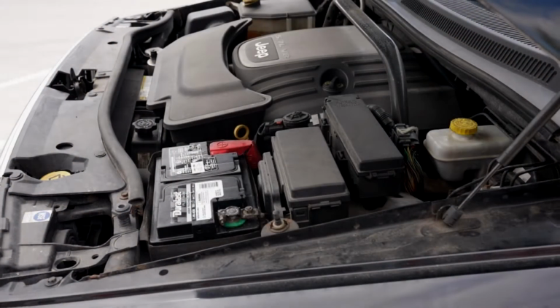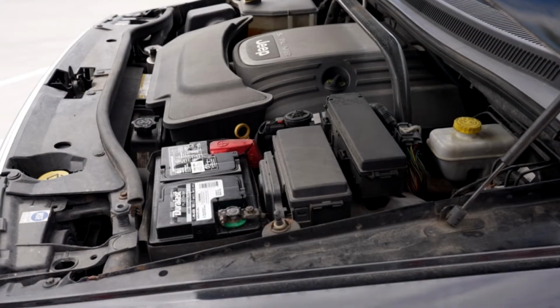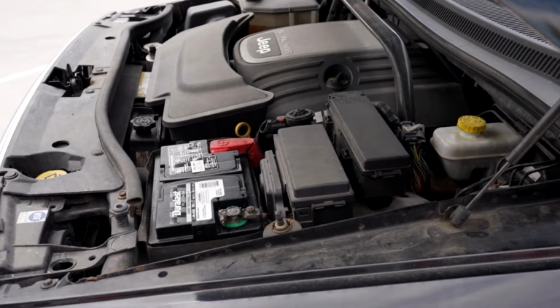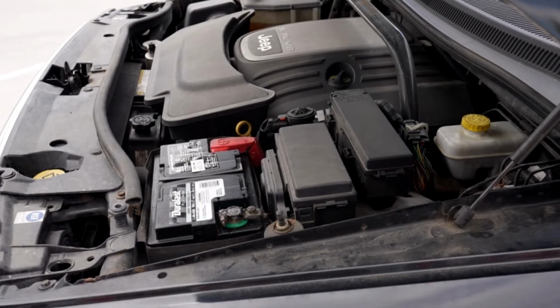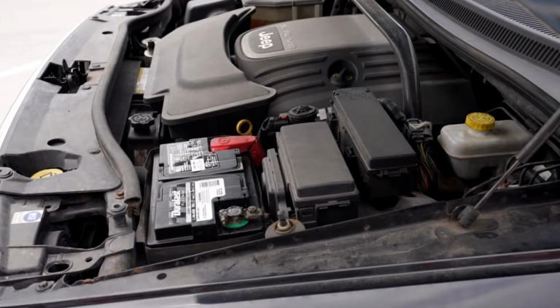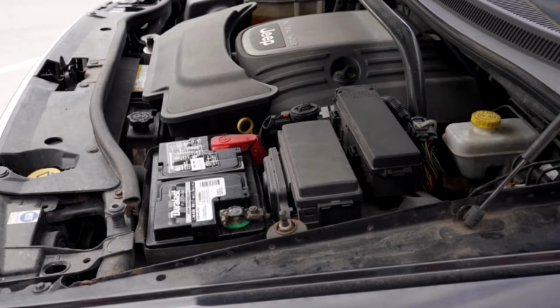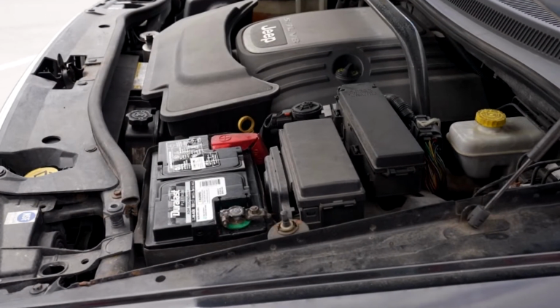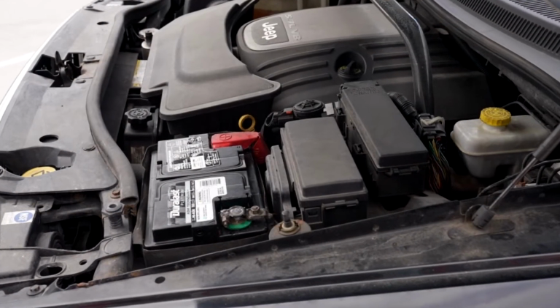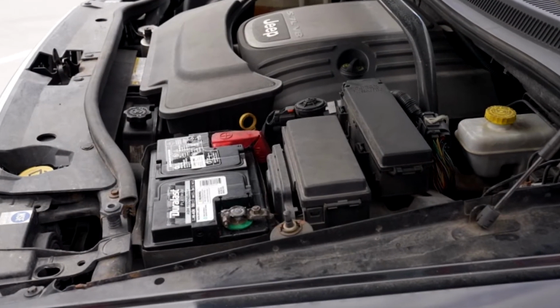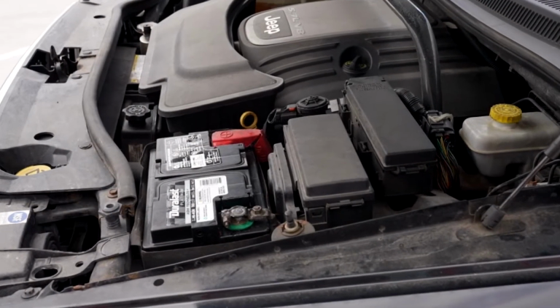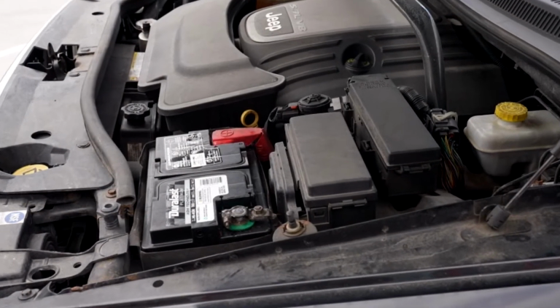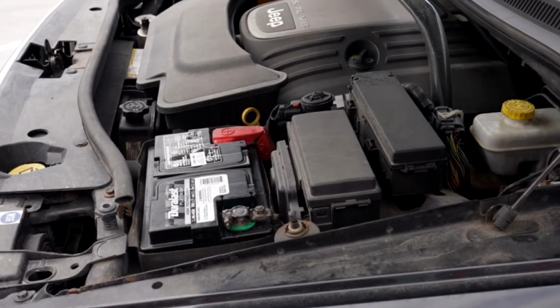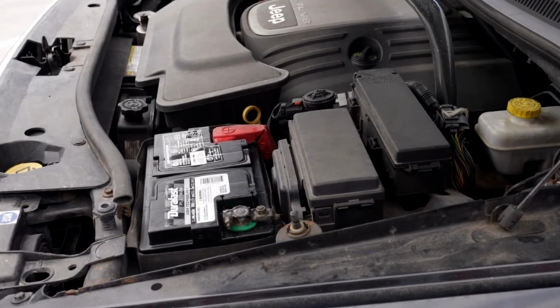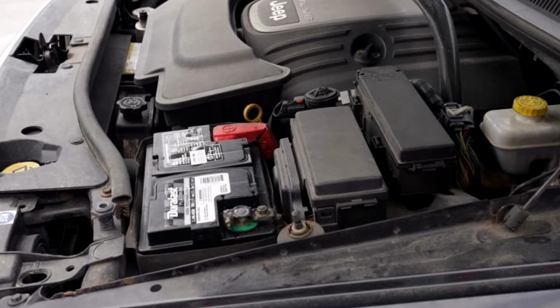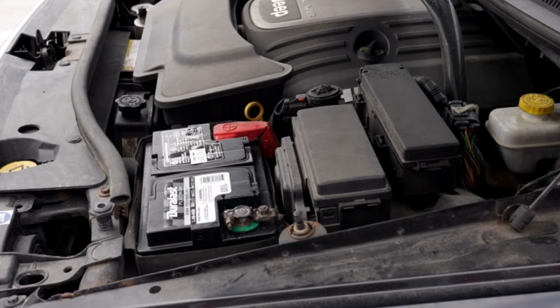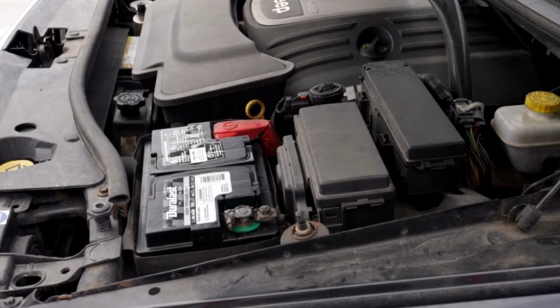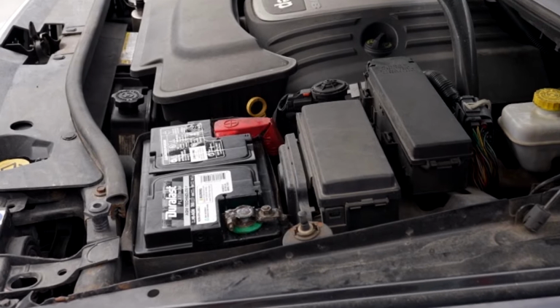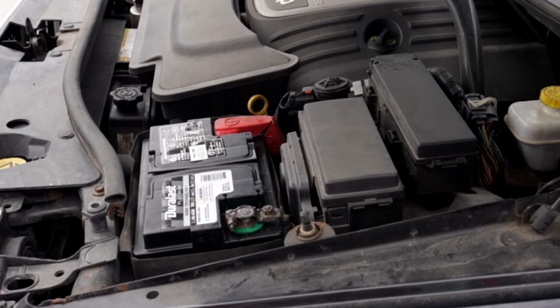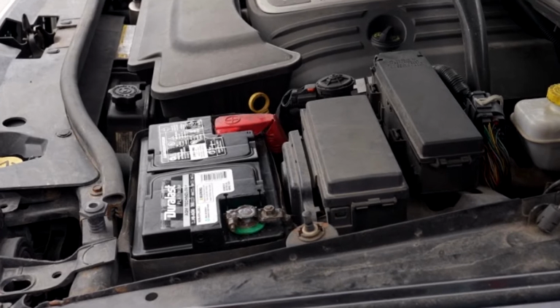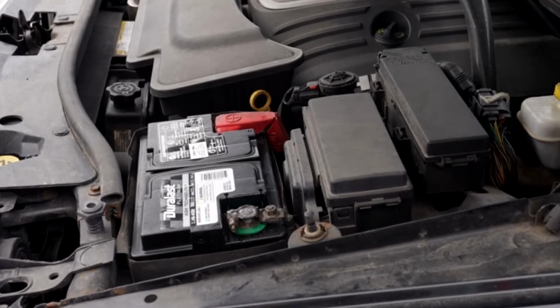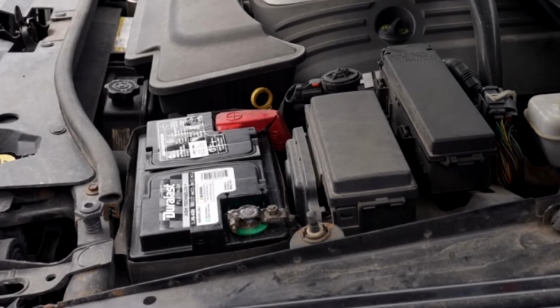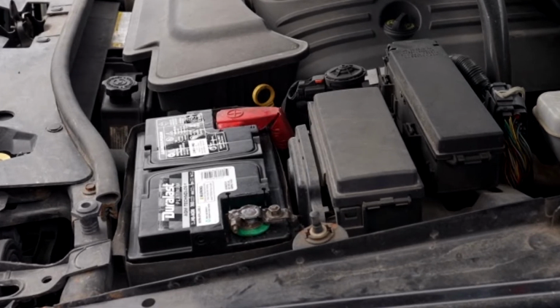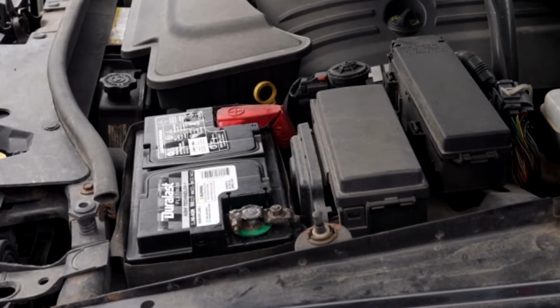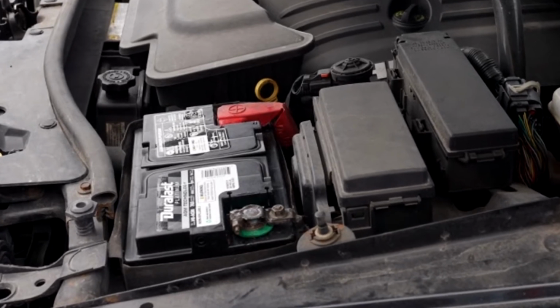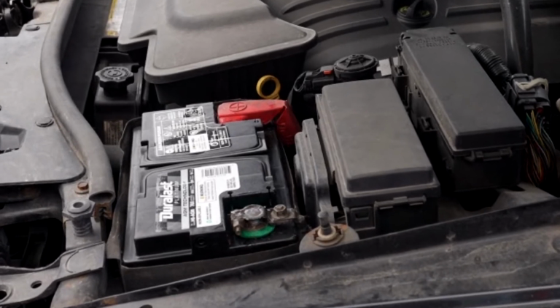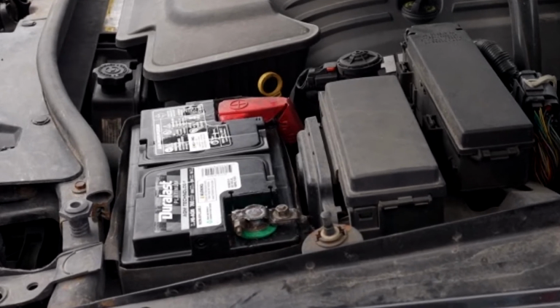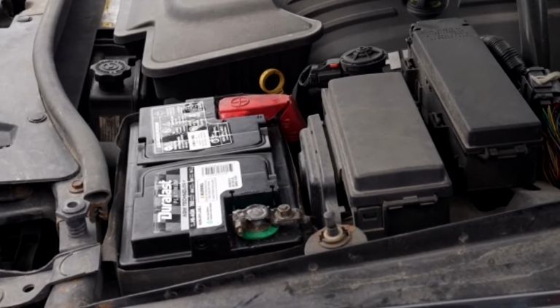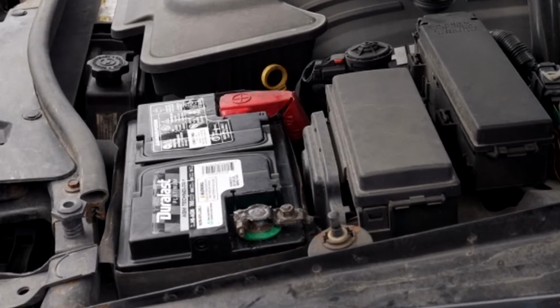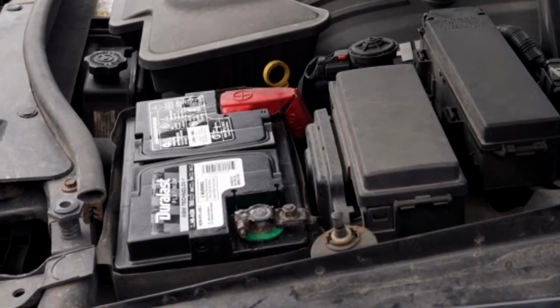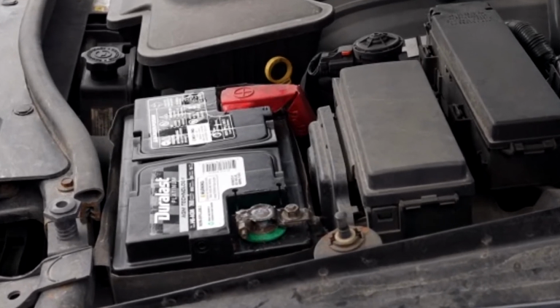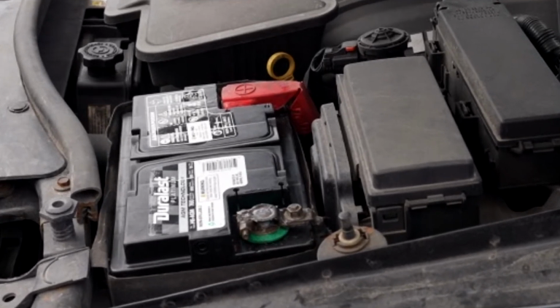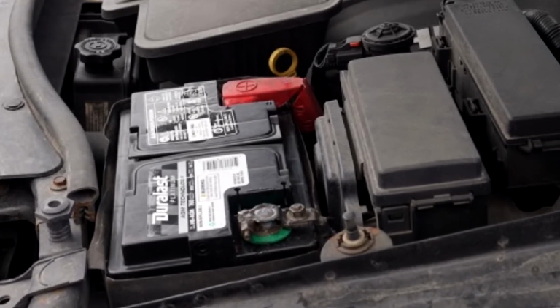Welcome to the battery shop. In this video we'll talk about ways to prolong the life of your car battery.